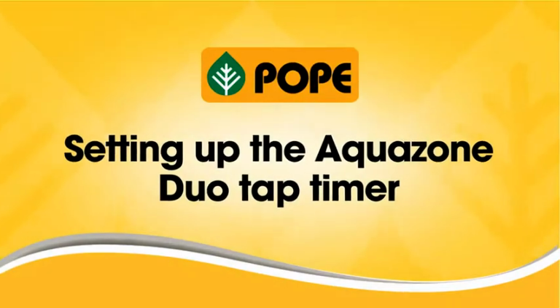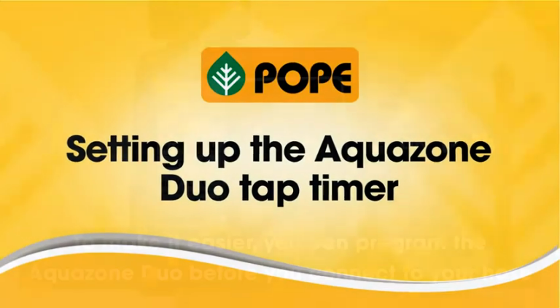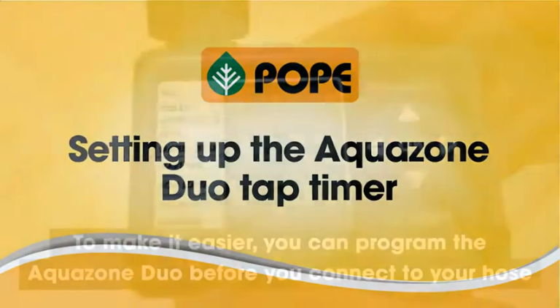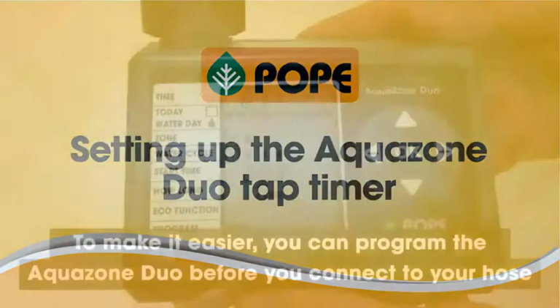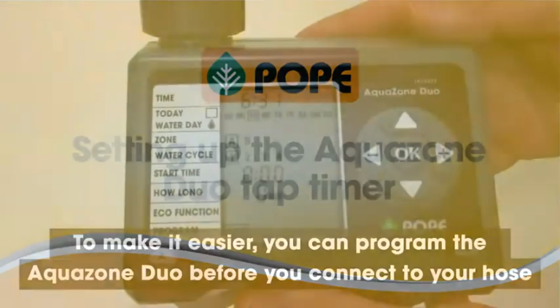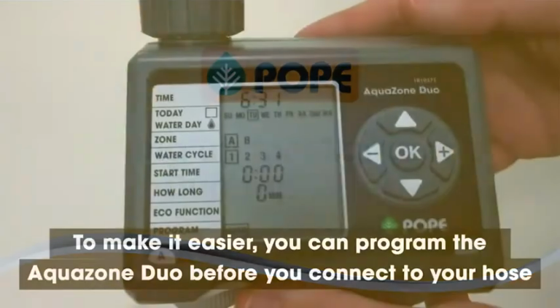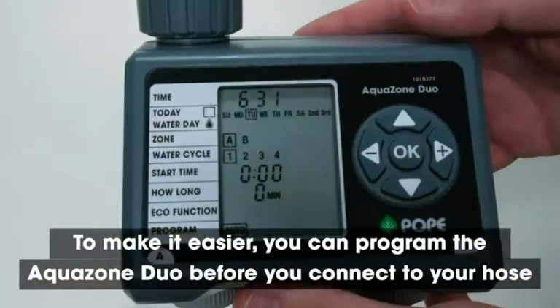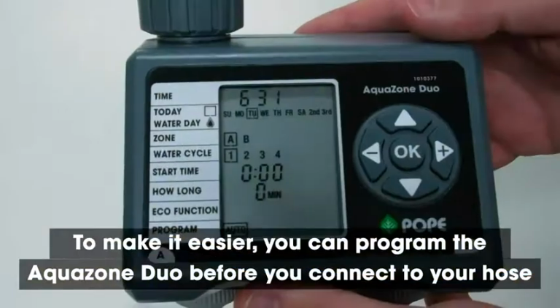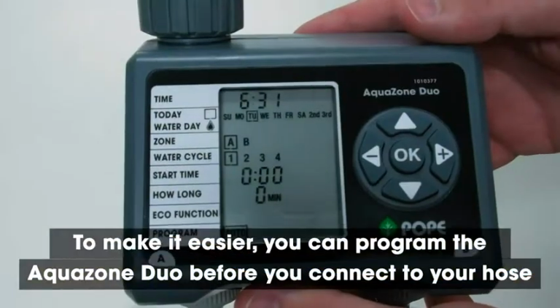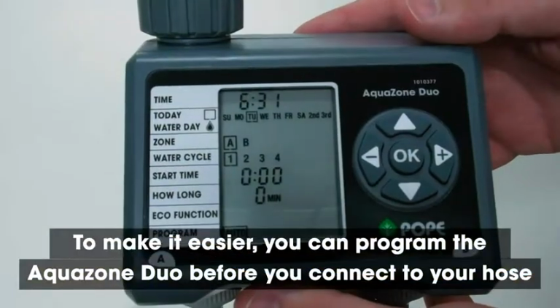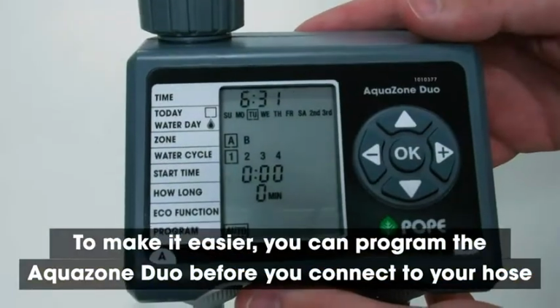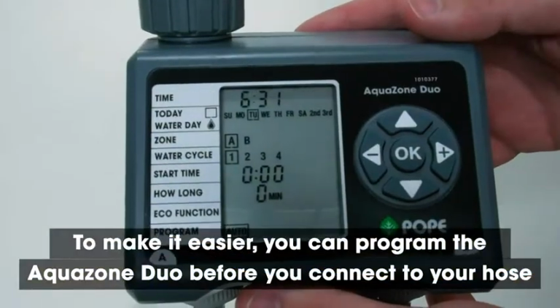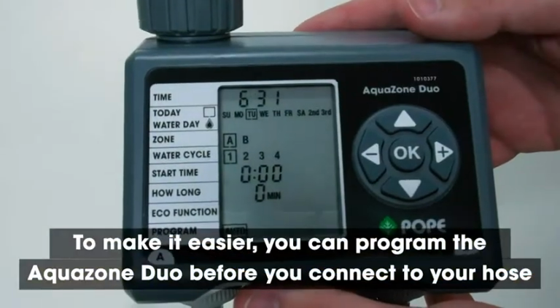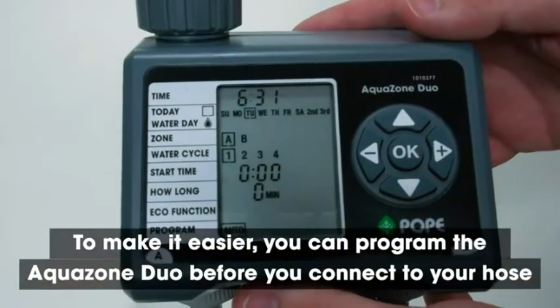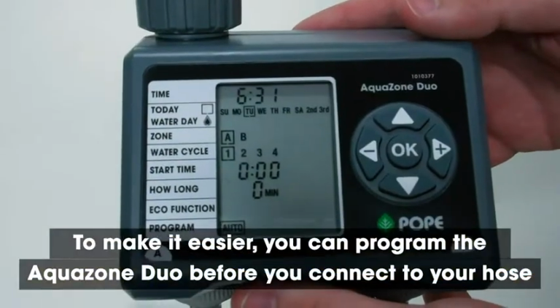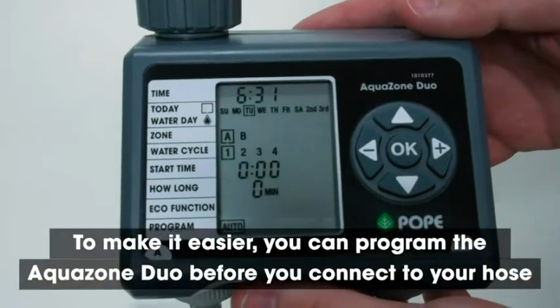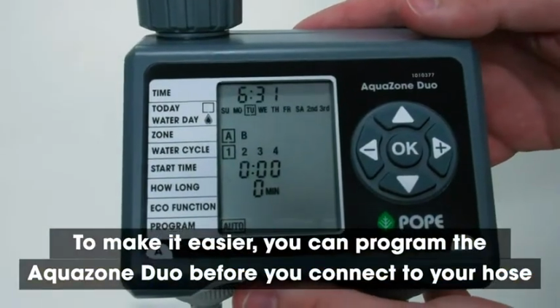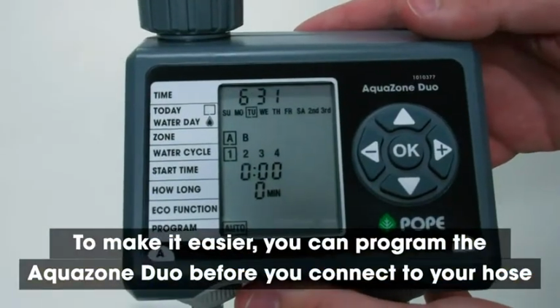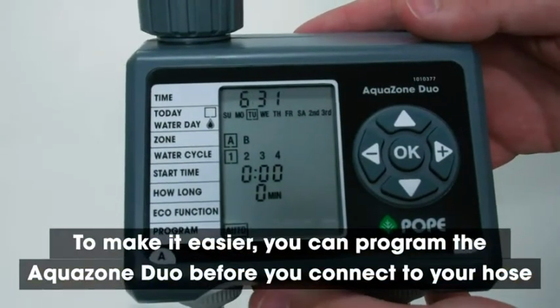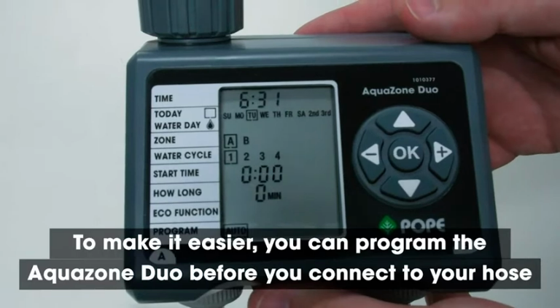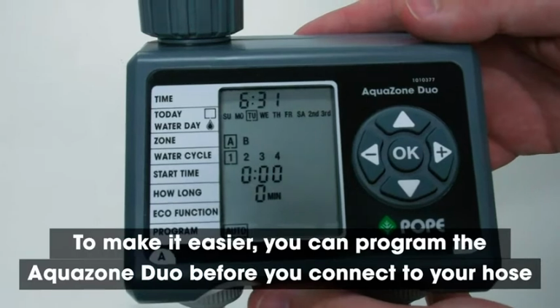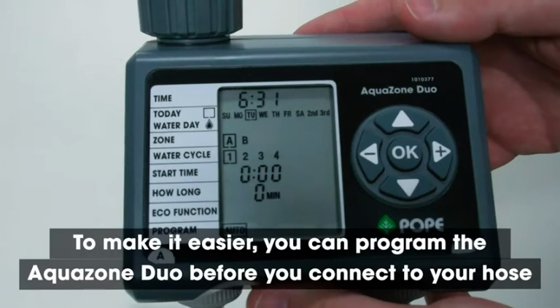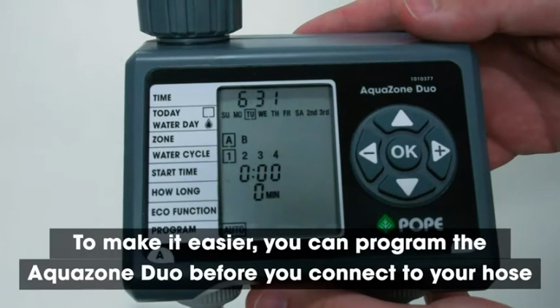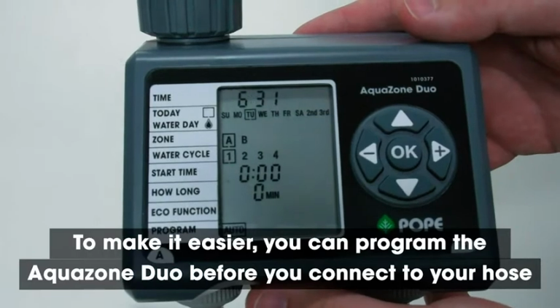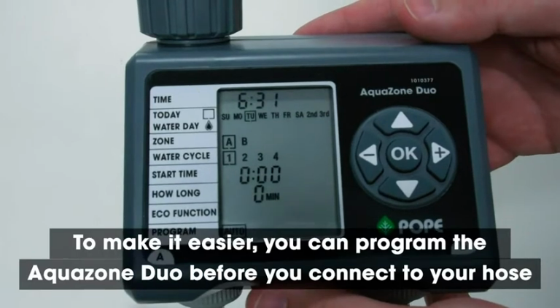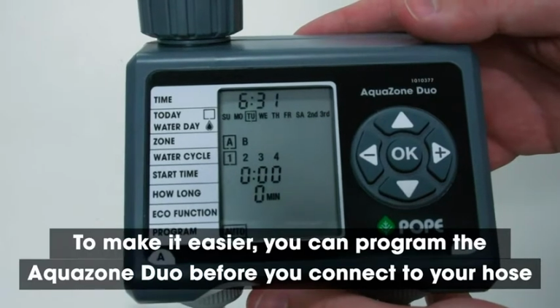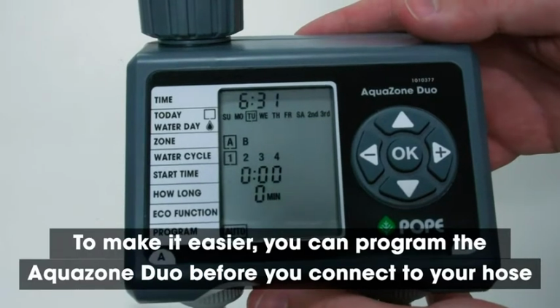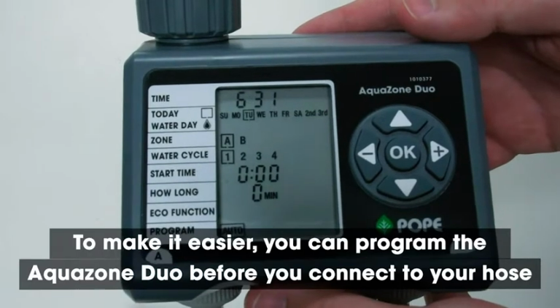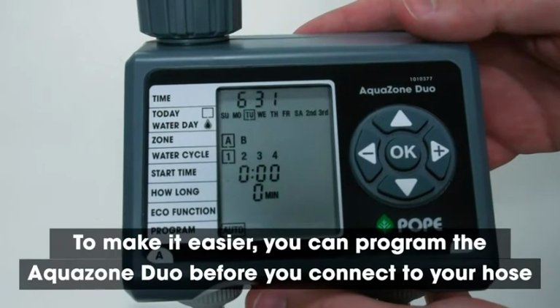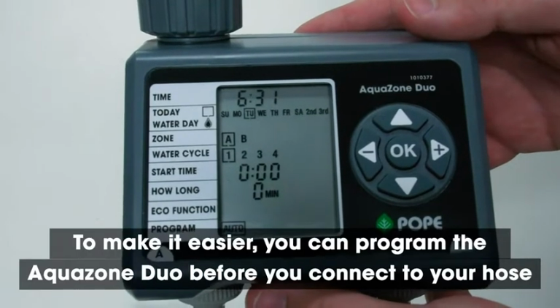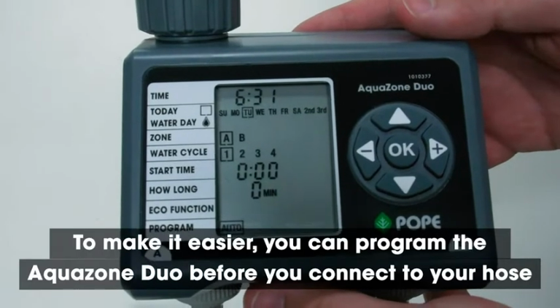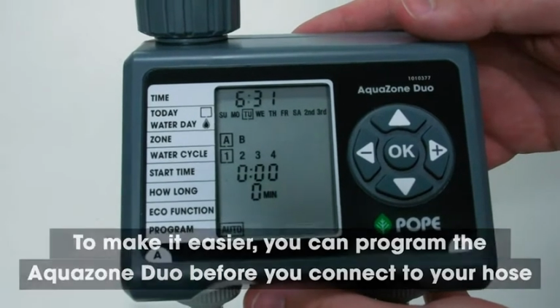To make it easier, you can program the Equizone Duo or Trio before you connect it to your hose or hoses.